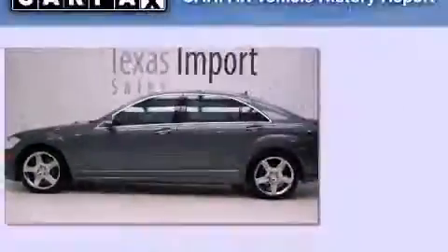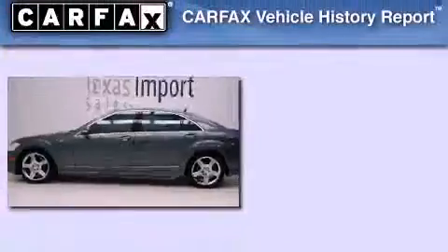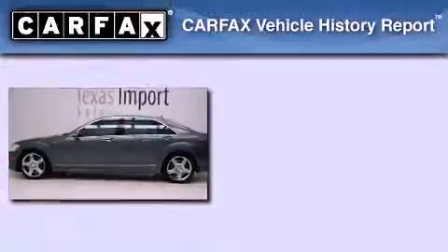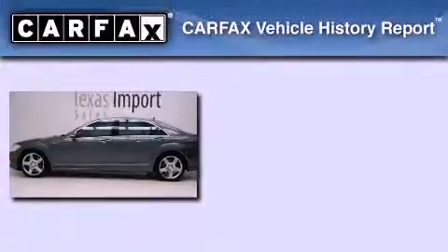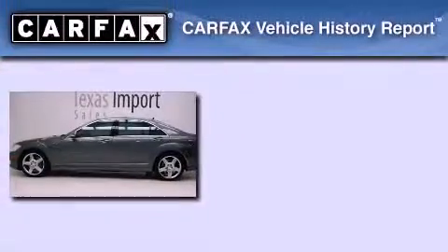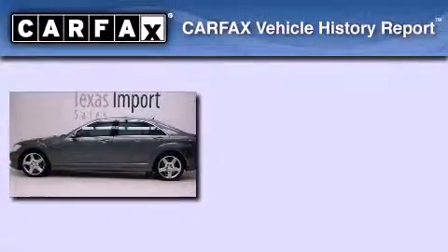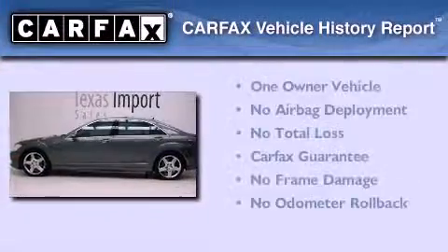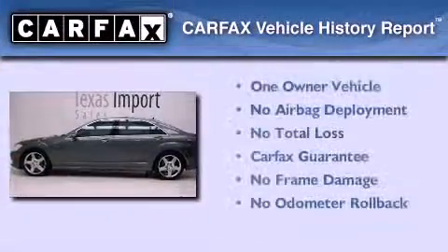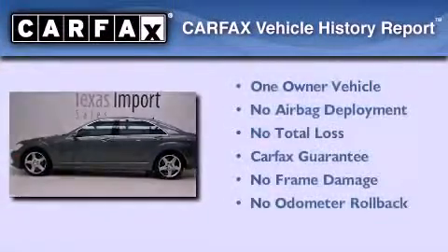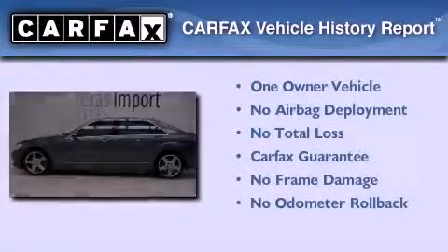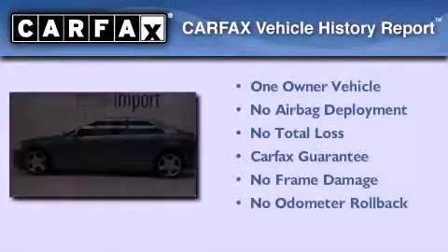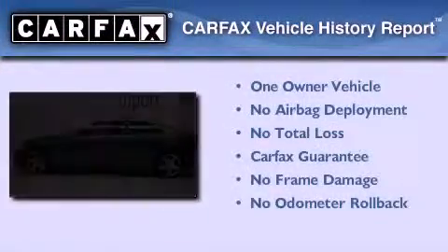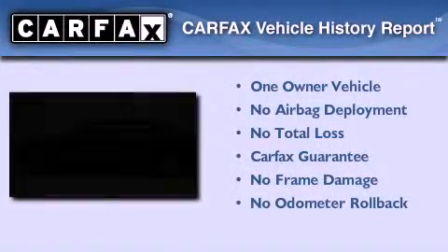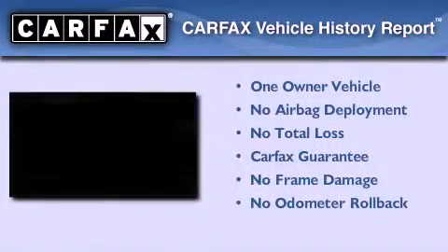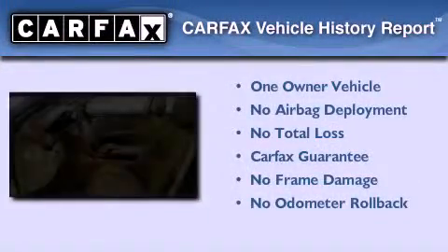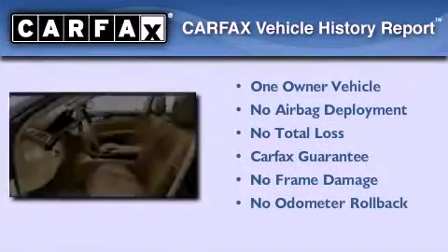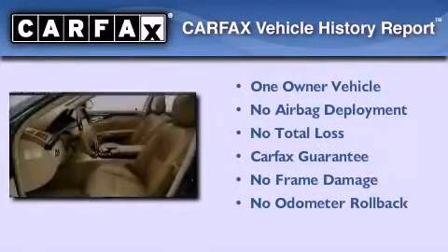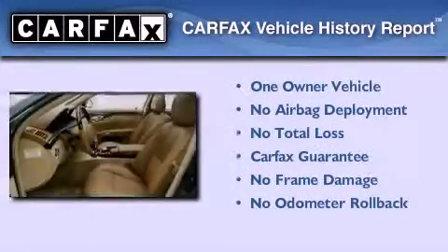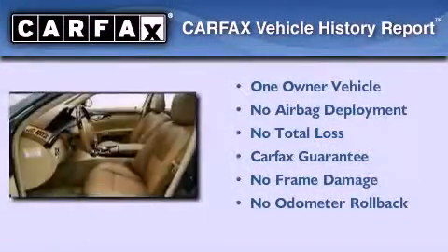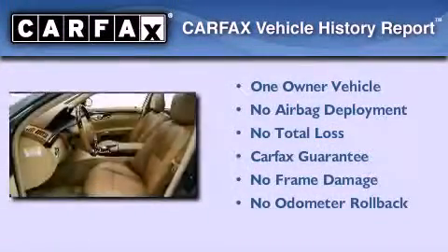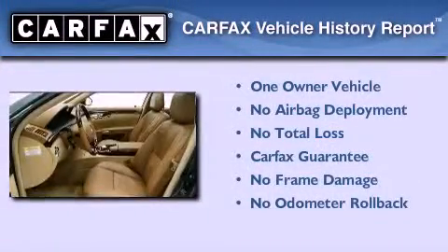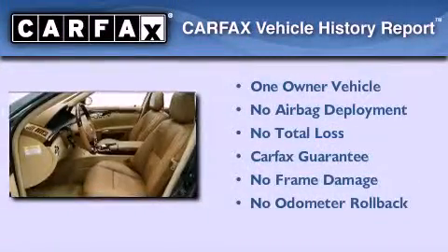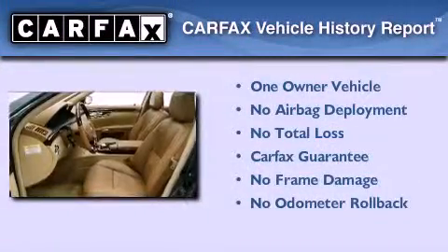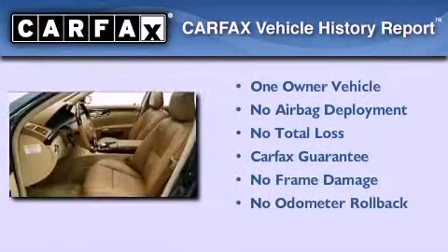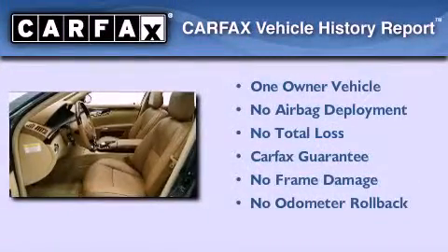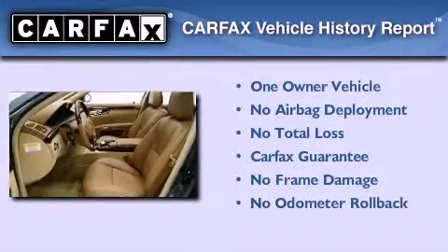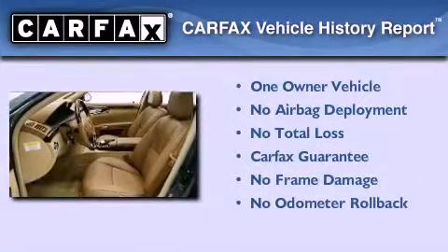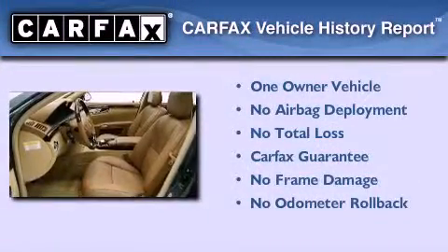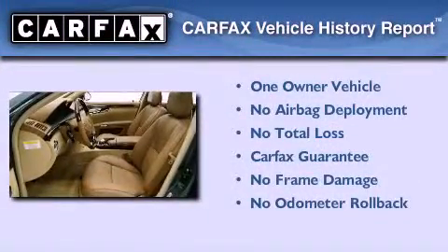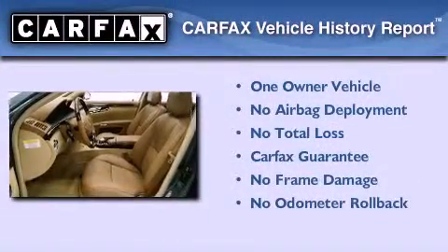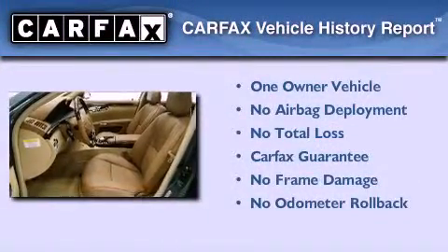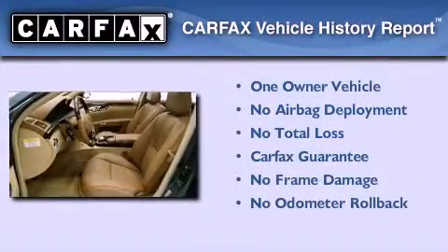This Mercedes has had only one owner and it qualifies for the Carfax buyback guarantee.